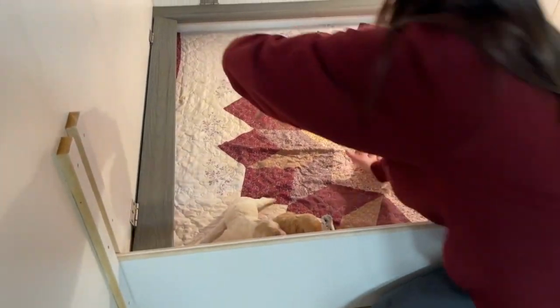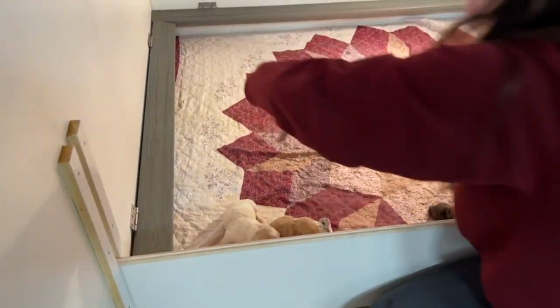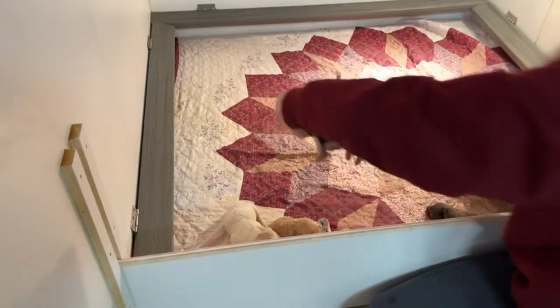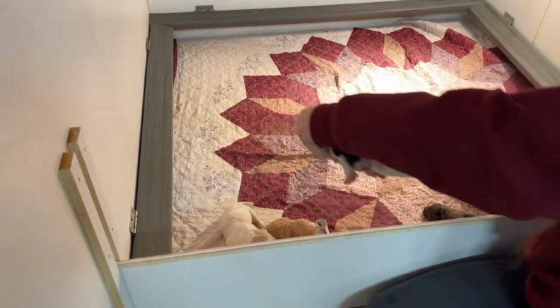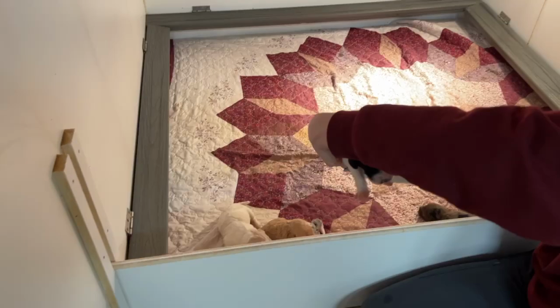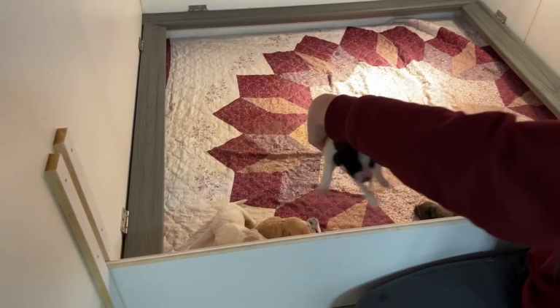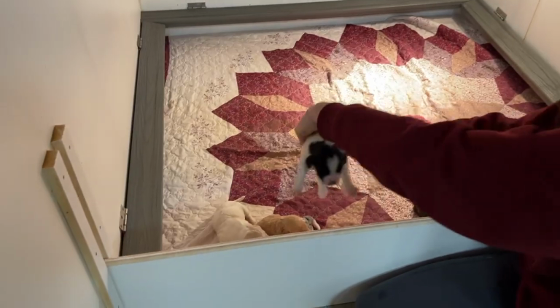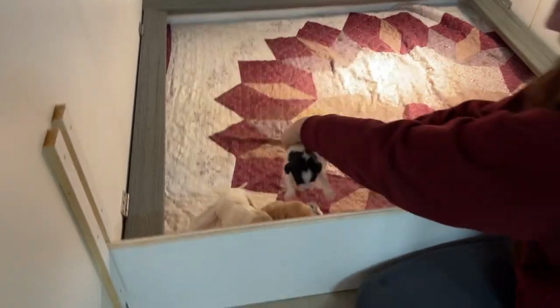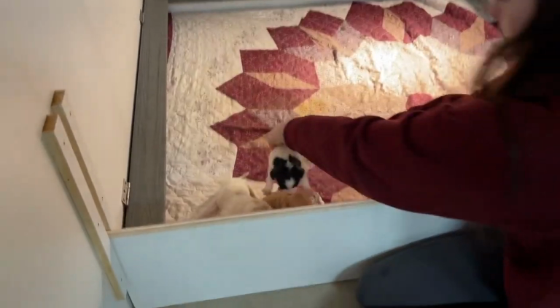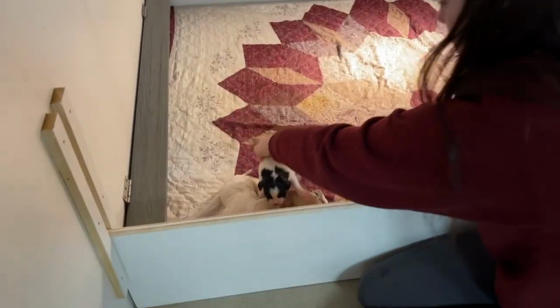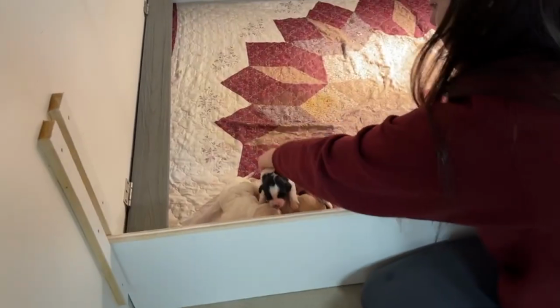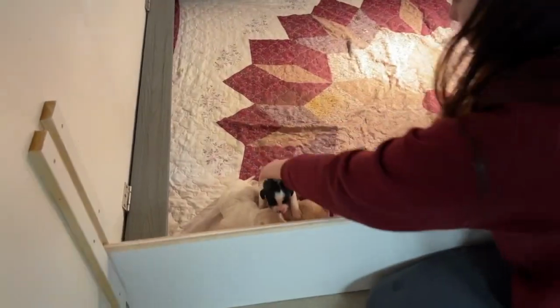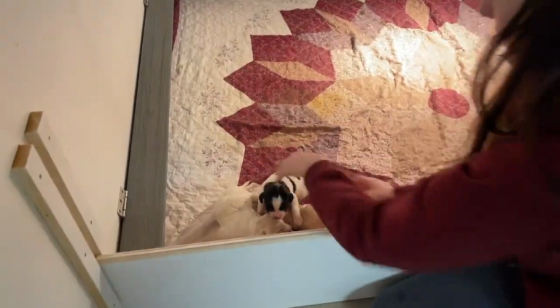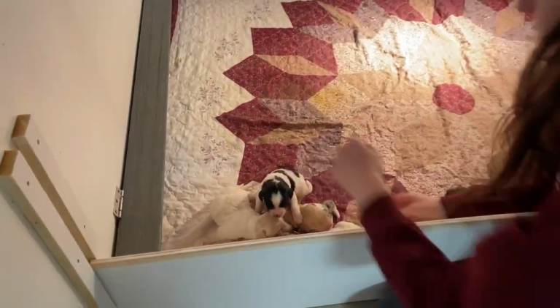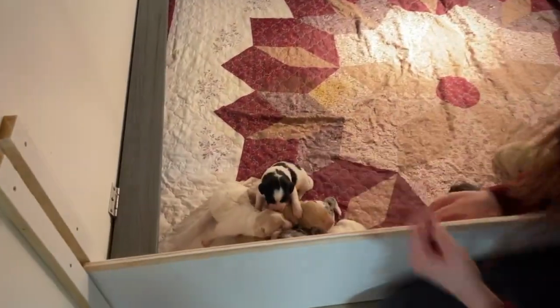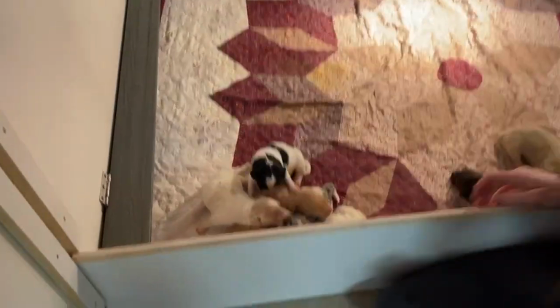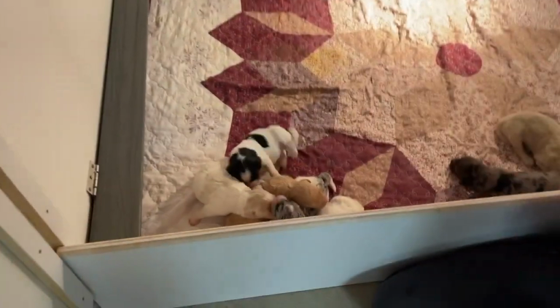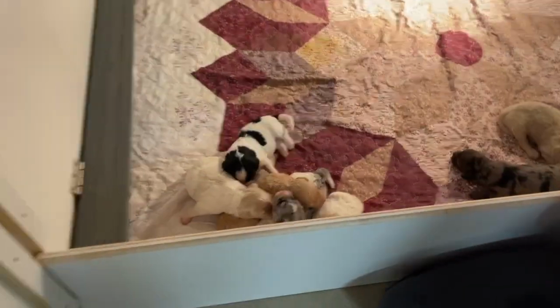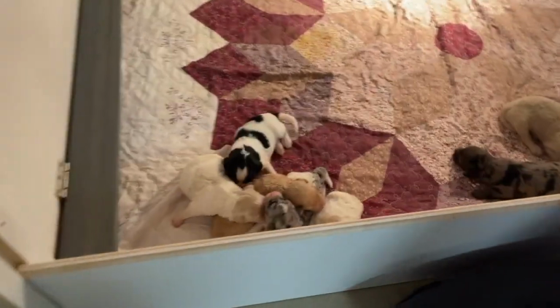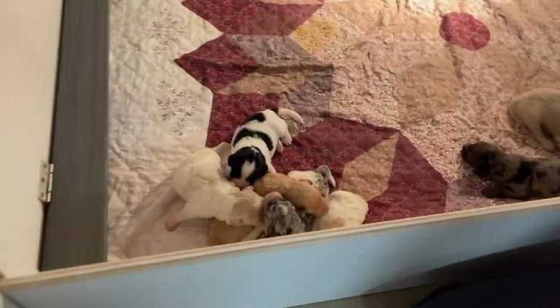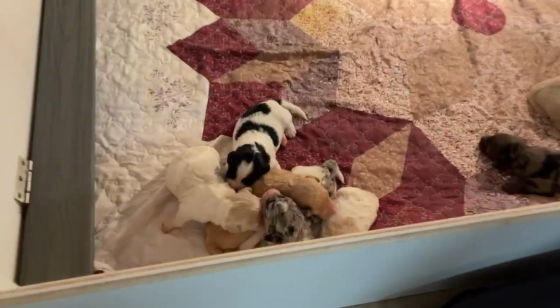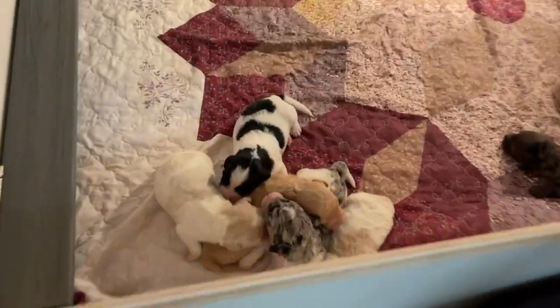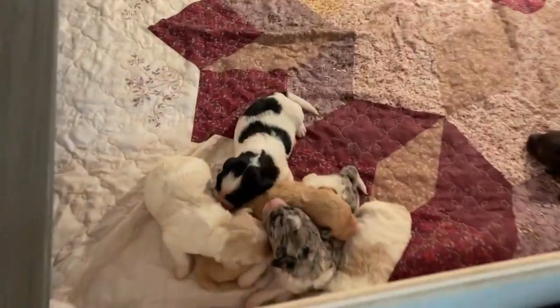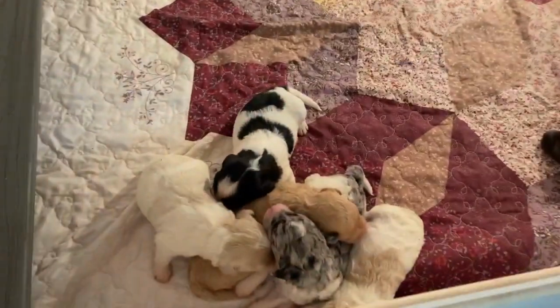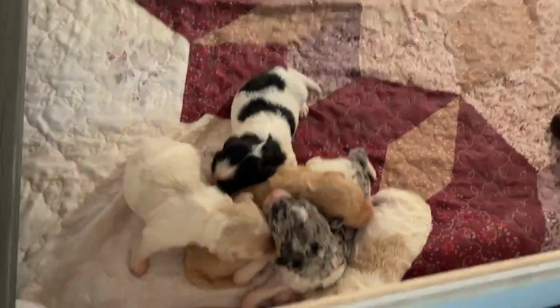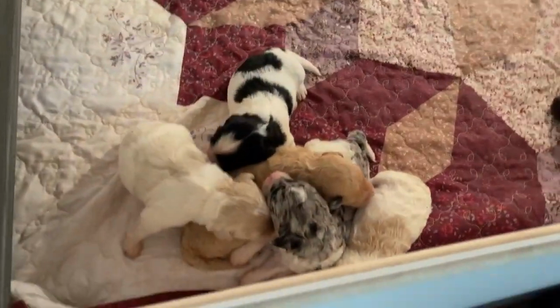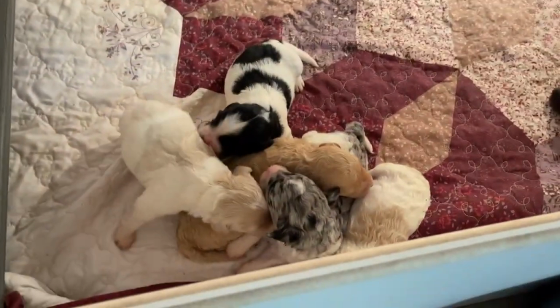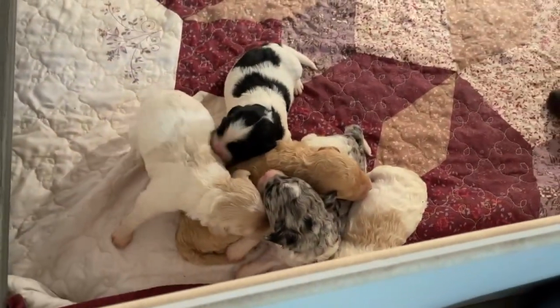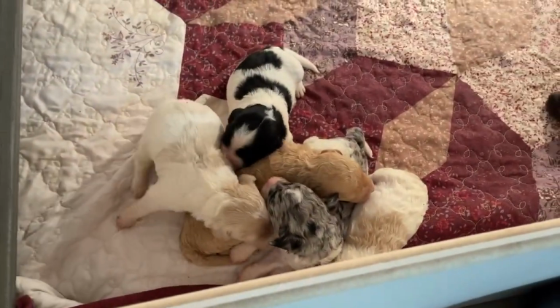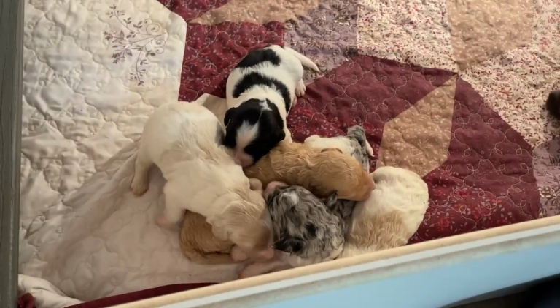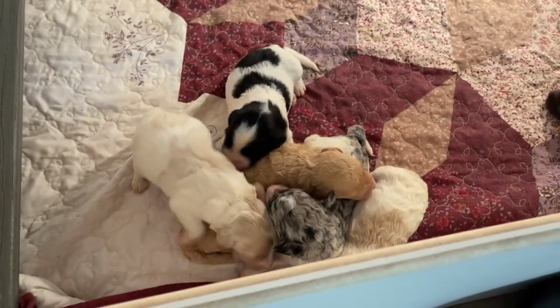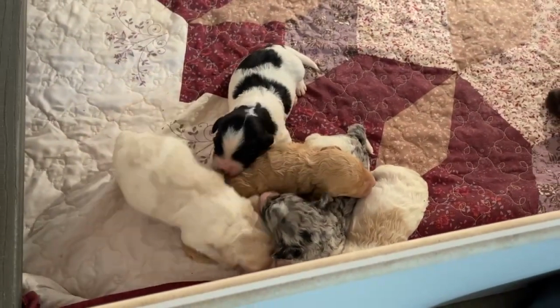They do not have their eyes open yet — they're just very small.